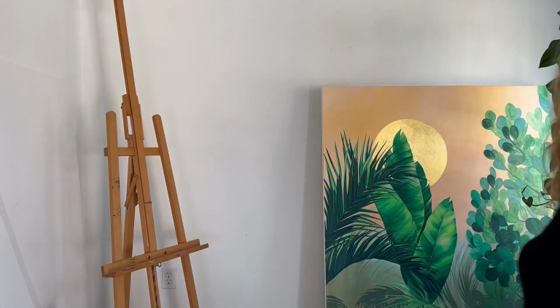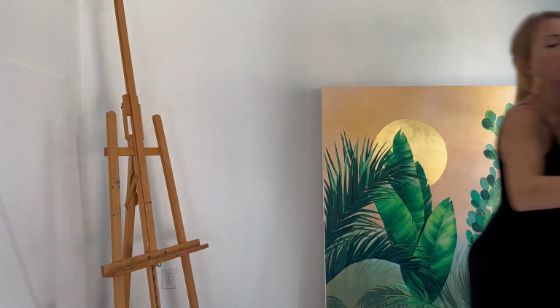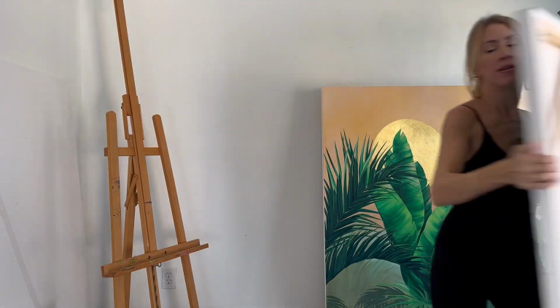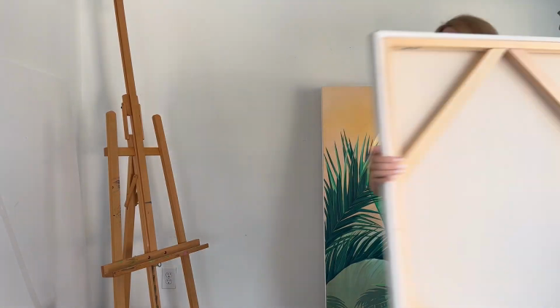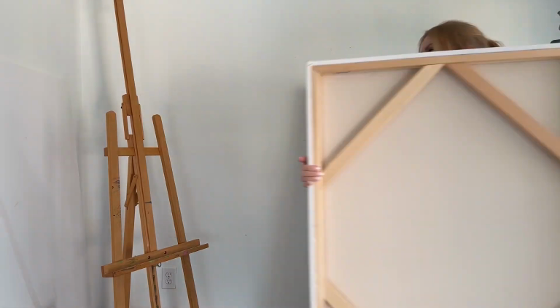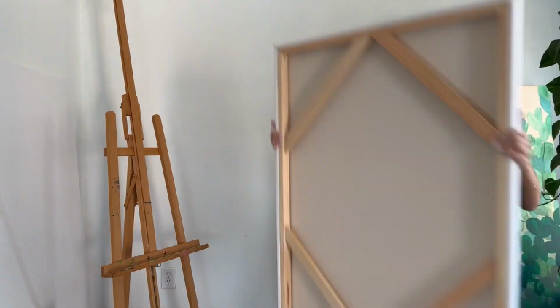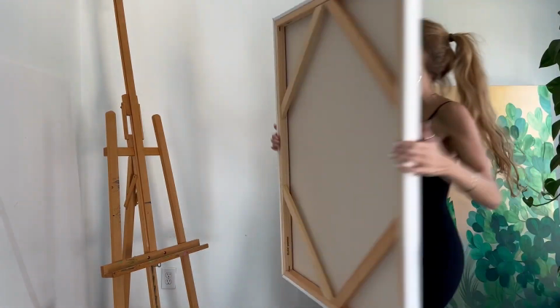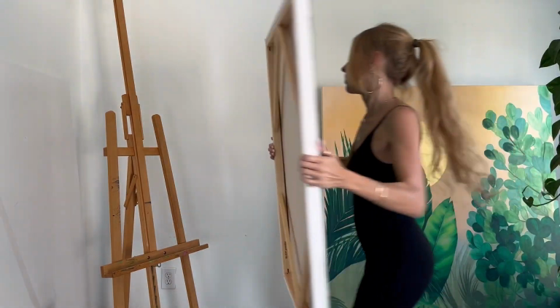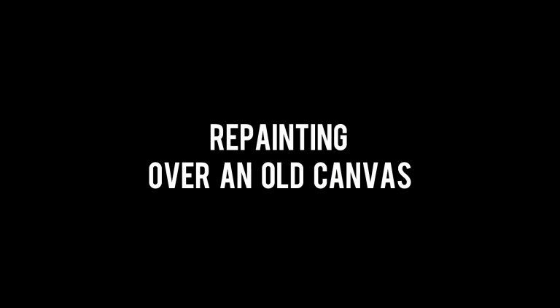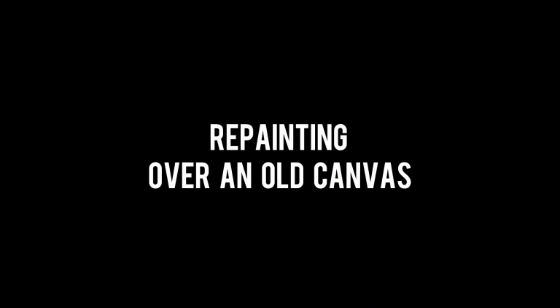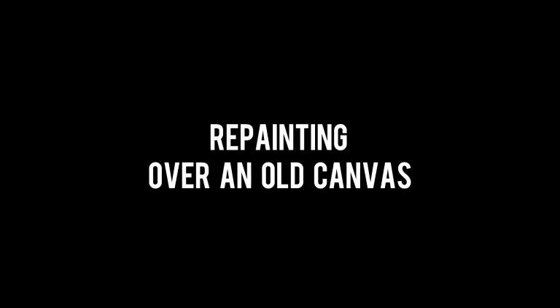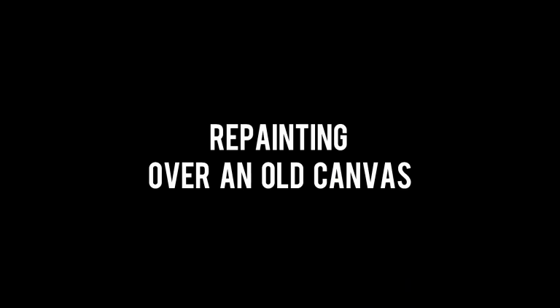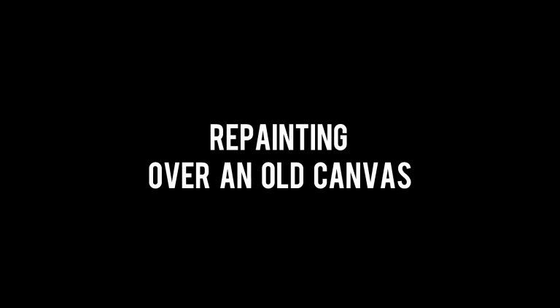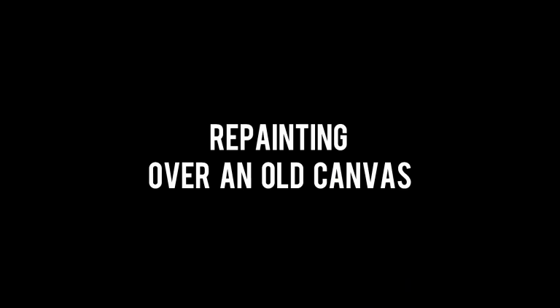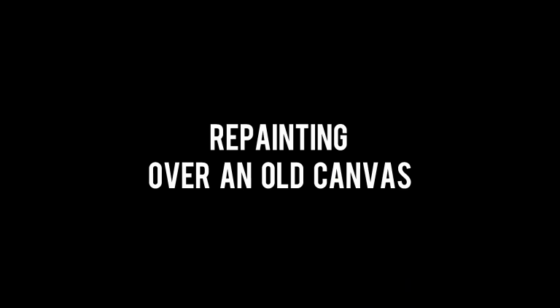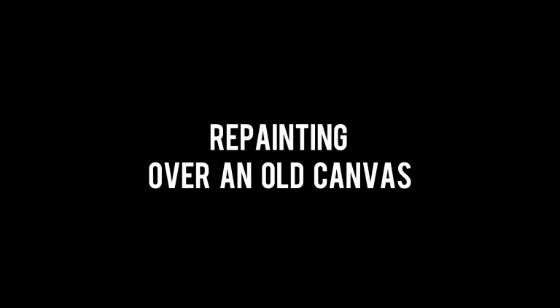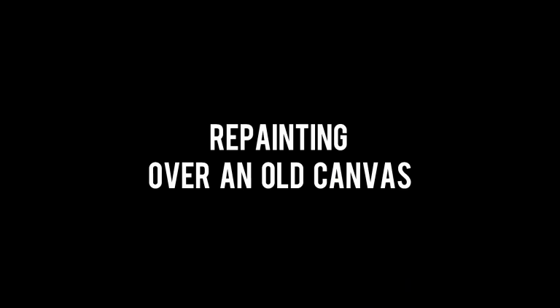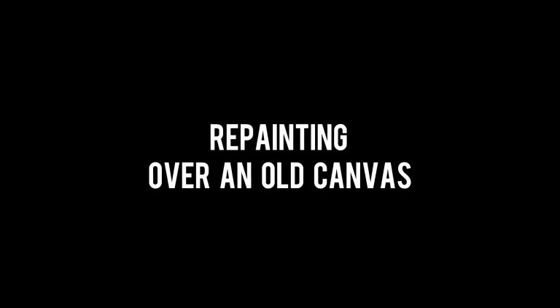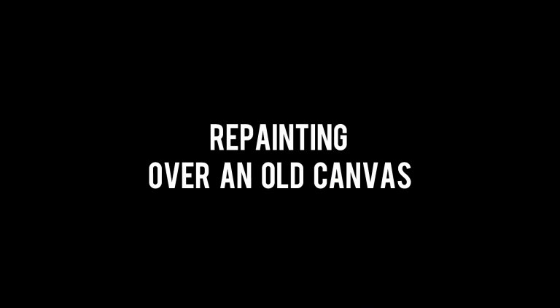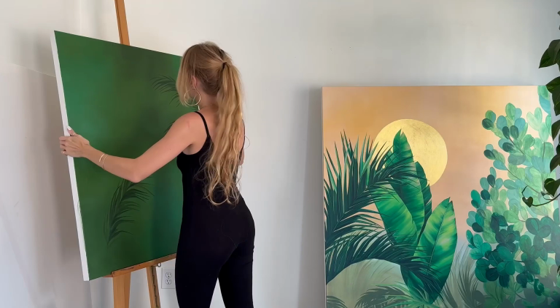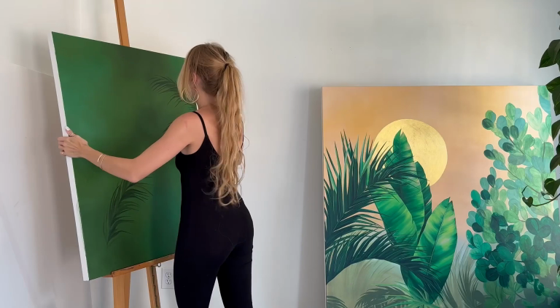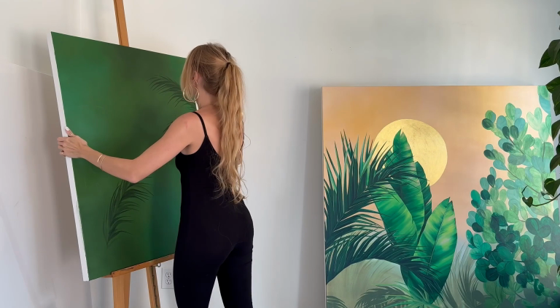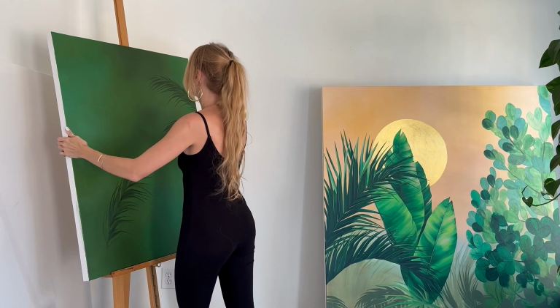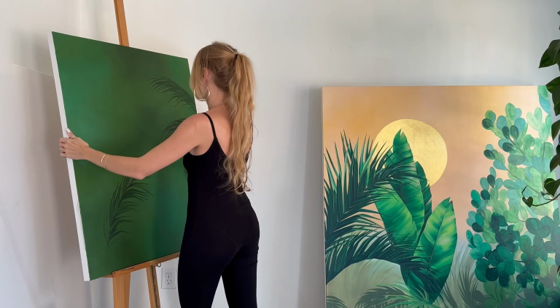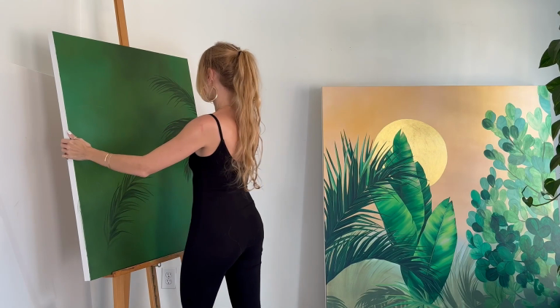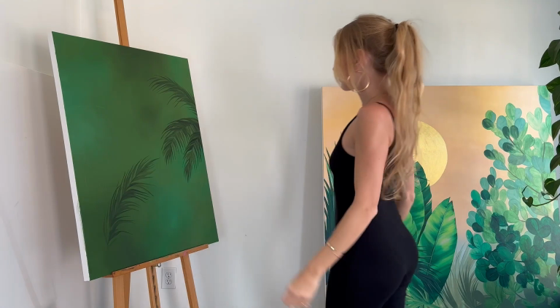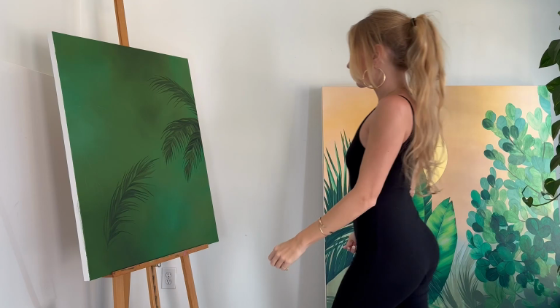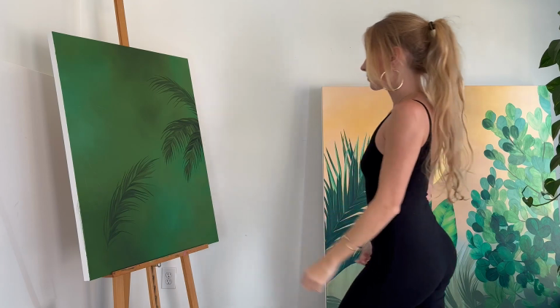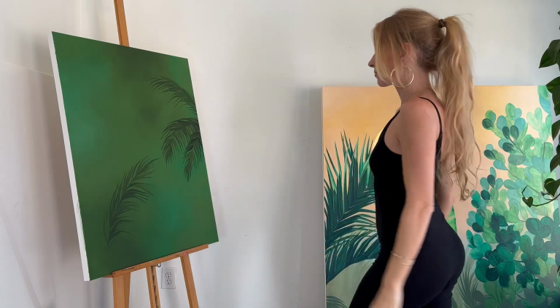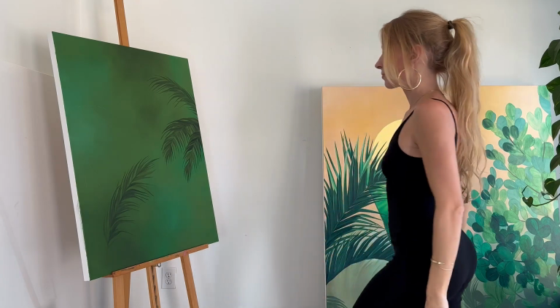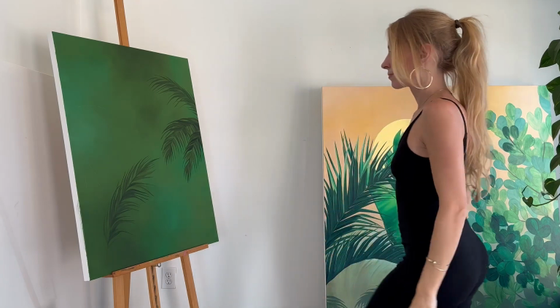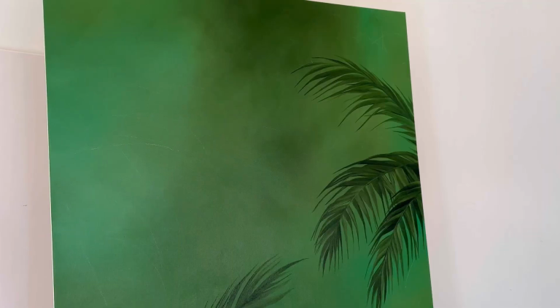Thank you for joining me. Today I'm going to be repainting over an old canvas. My name is Hallie Dawn. I'm an artist in Atlanta, Georgia.